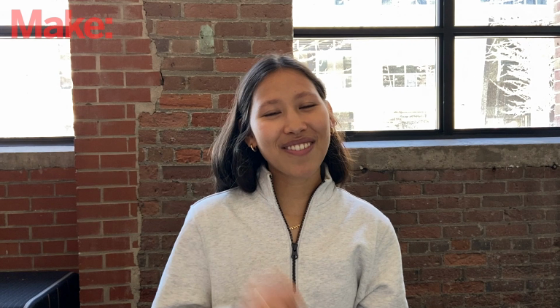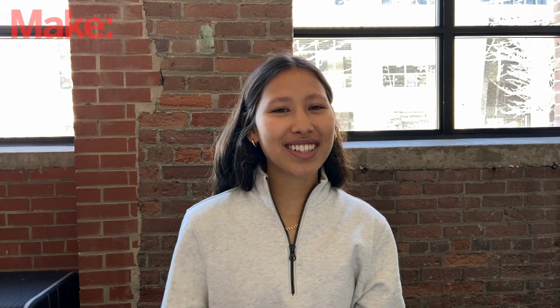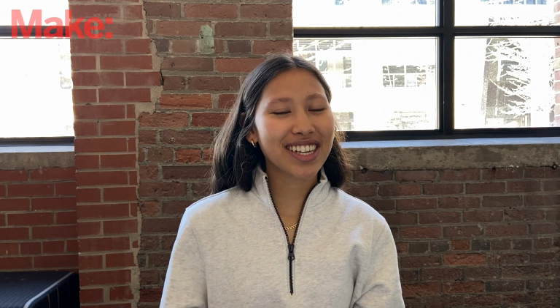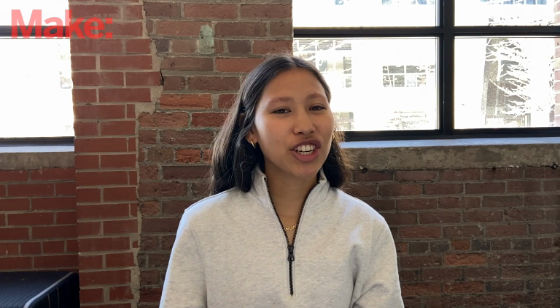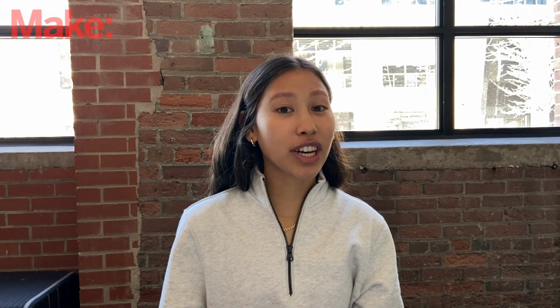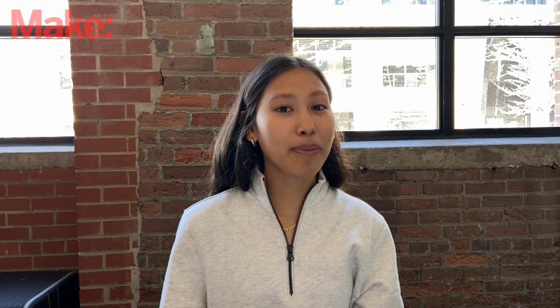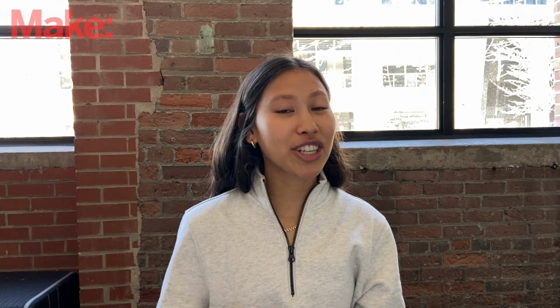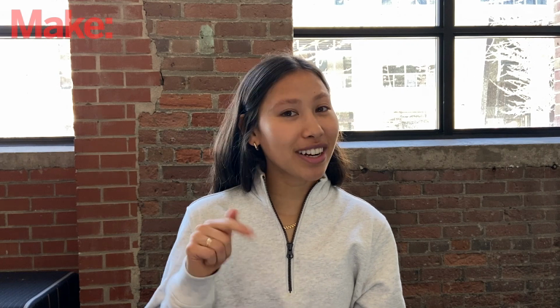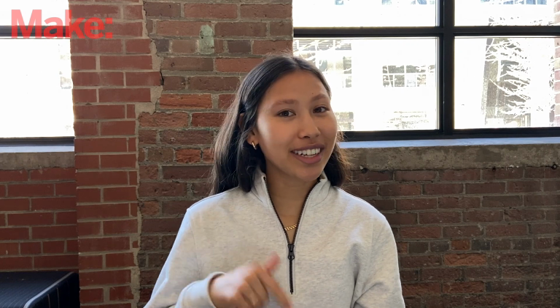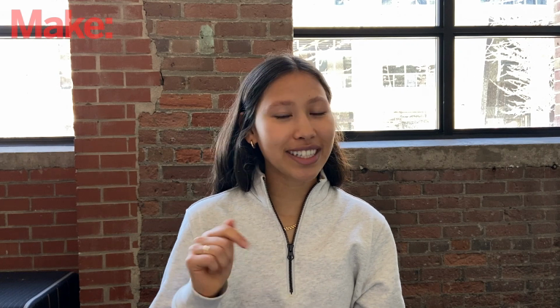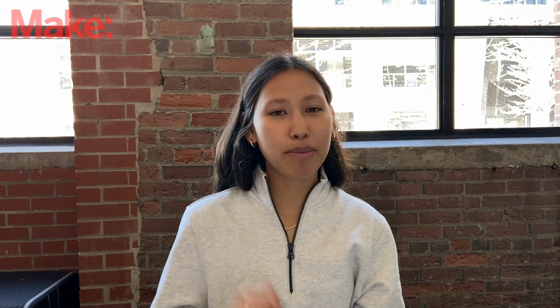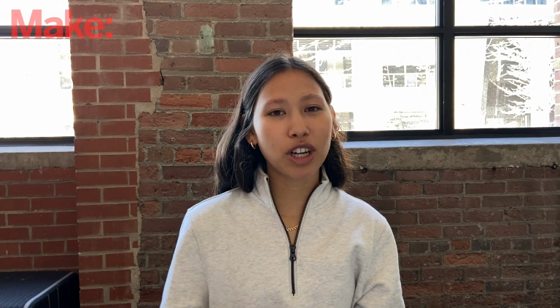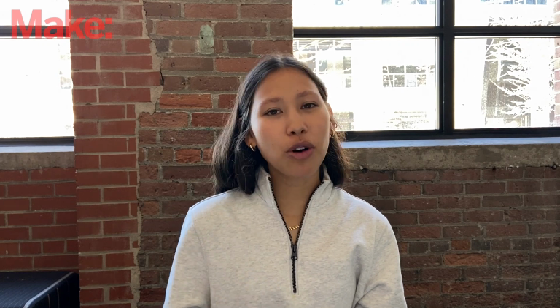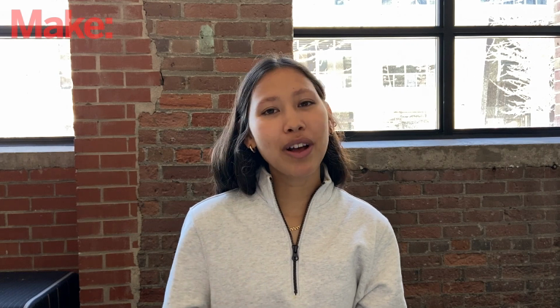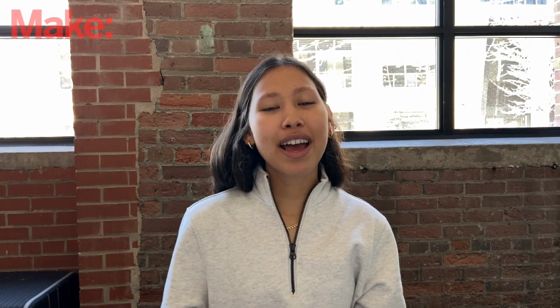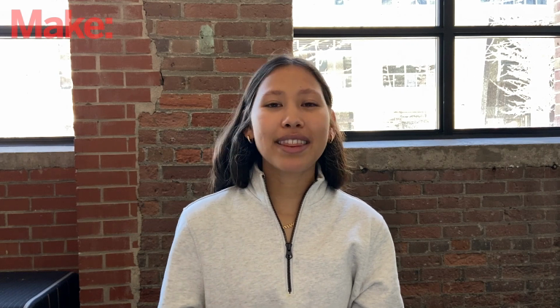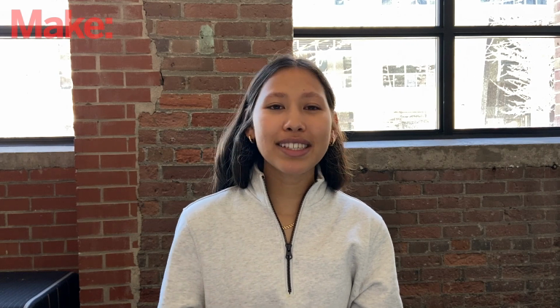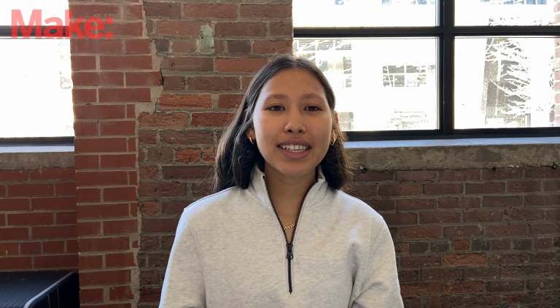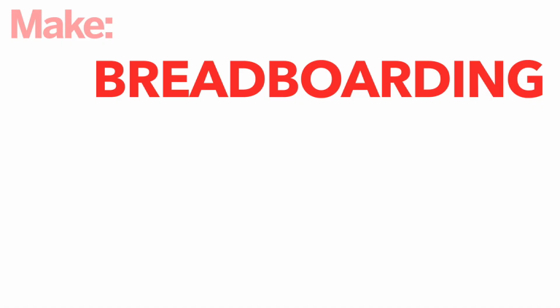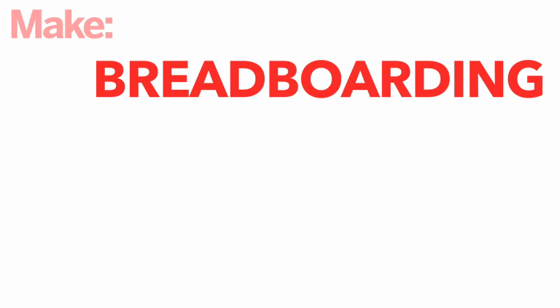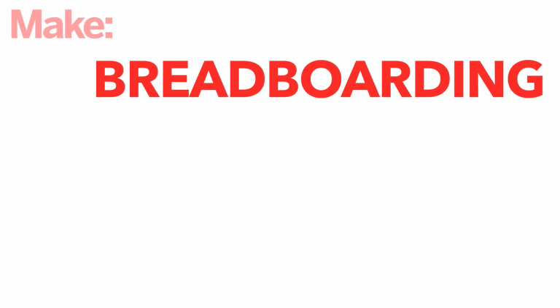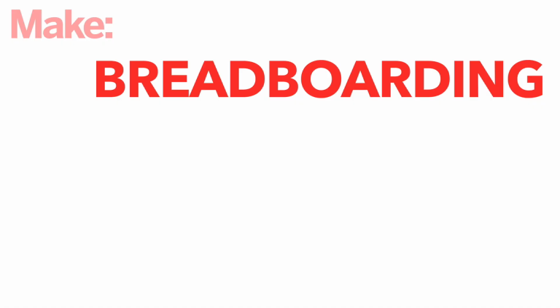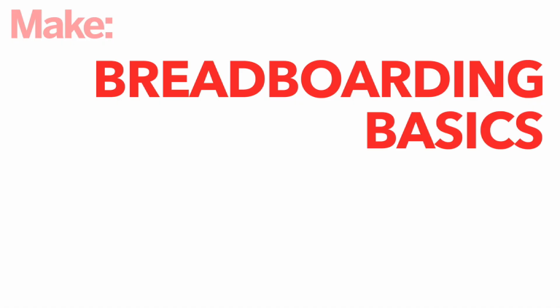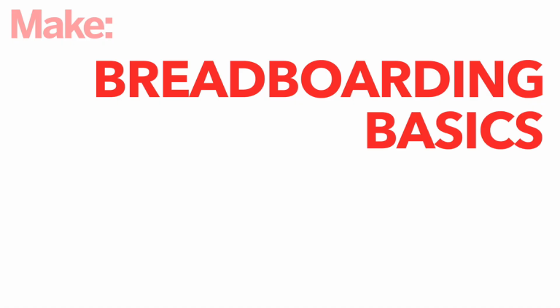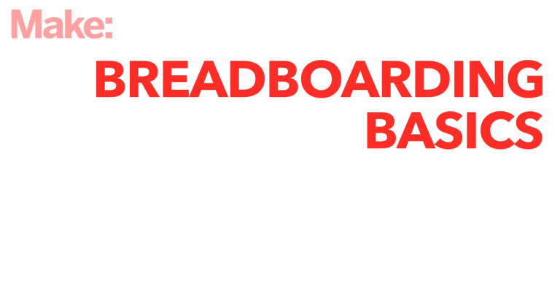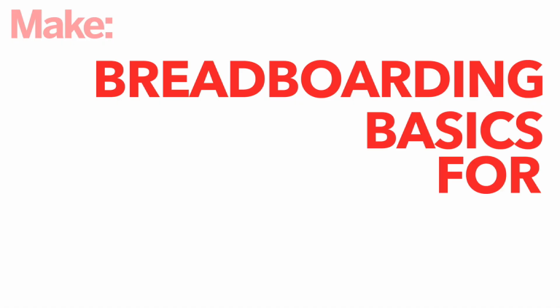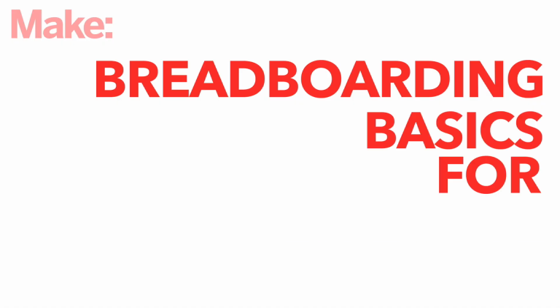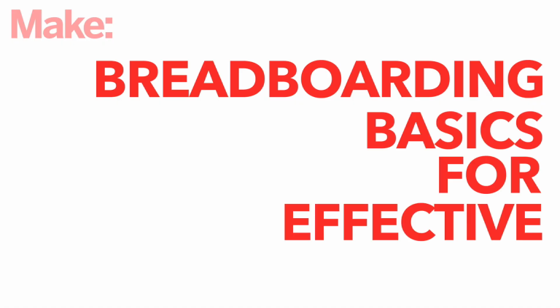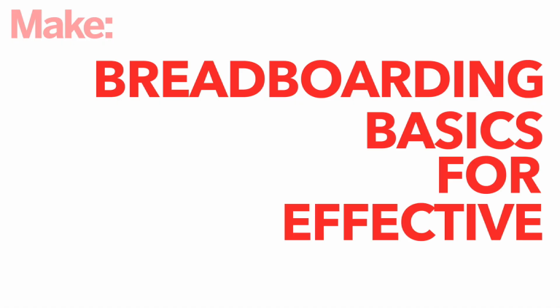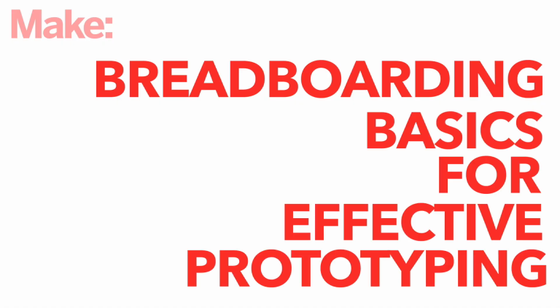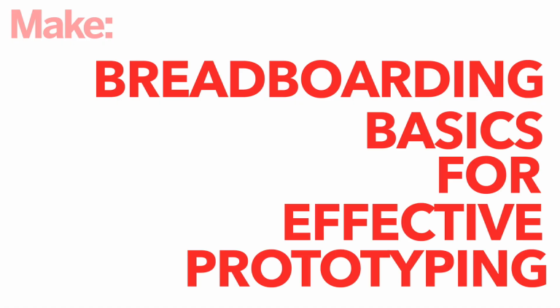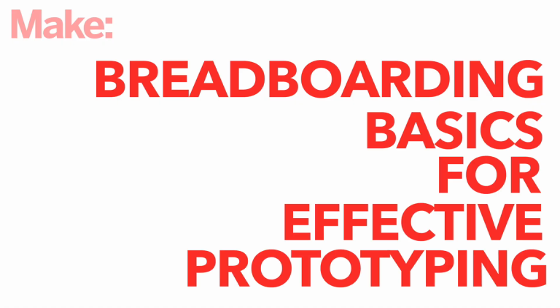Hi, I'm Allison. Check out my channel linked down below, and this is Breadboarding Basics for Effective Prototyping.